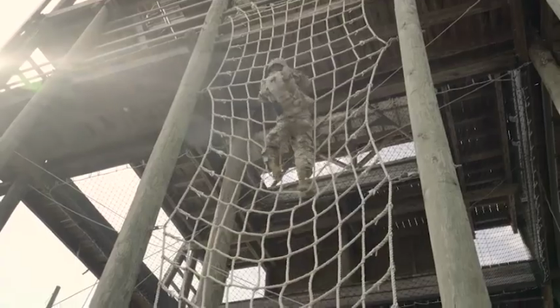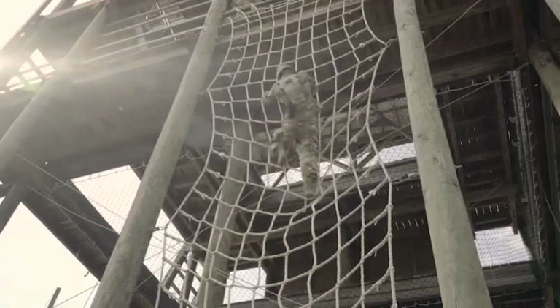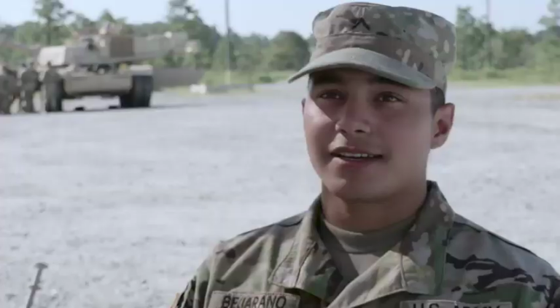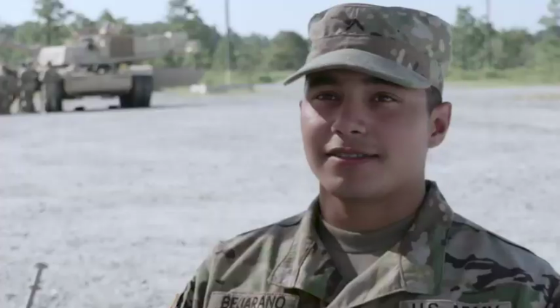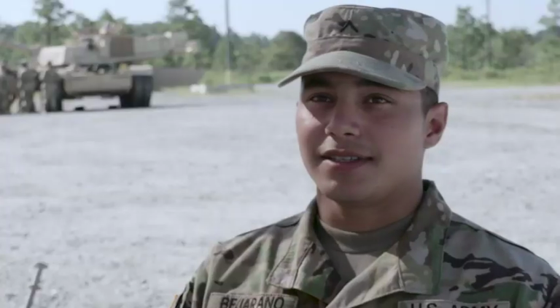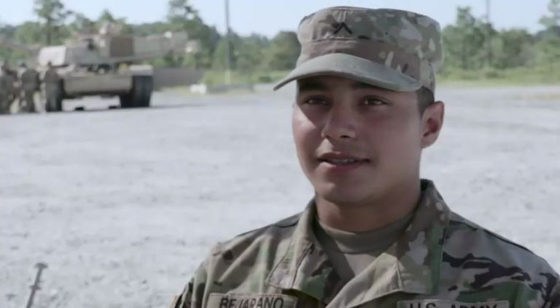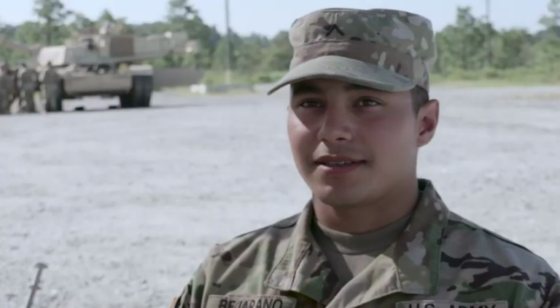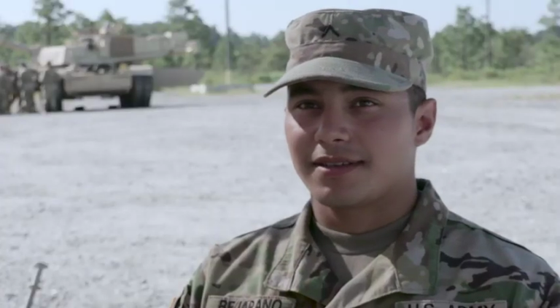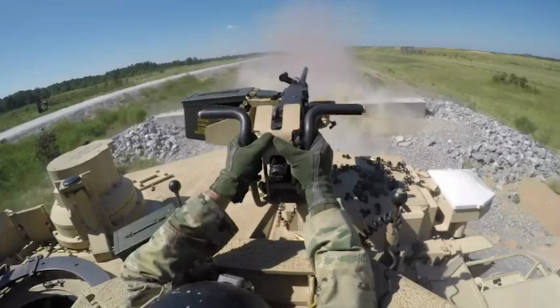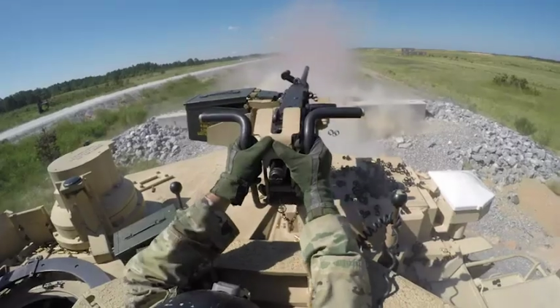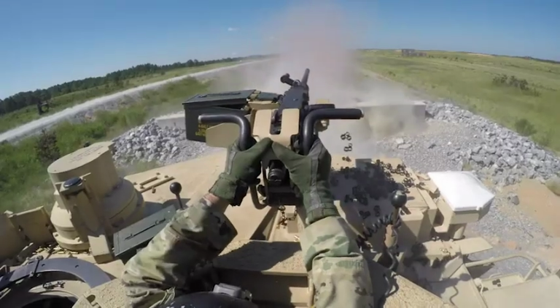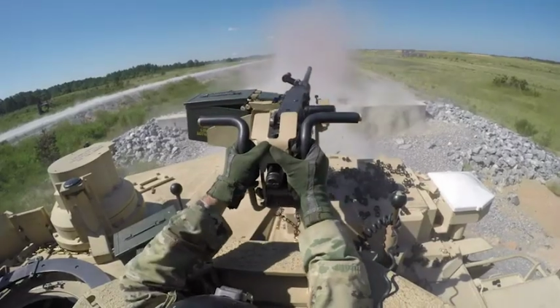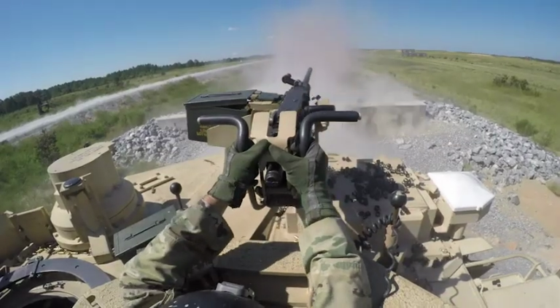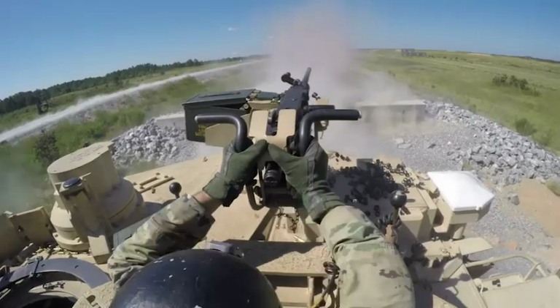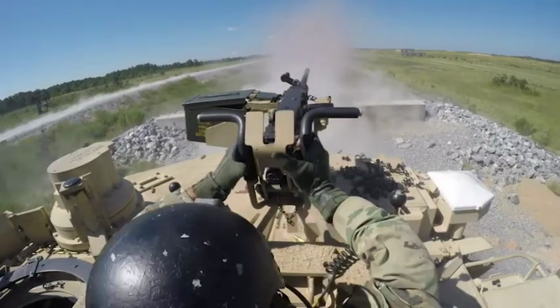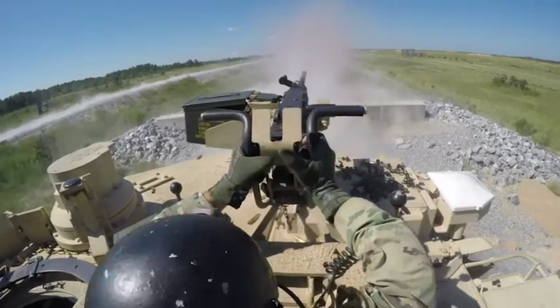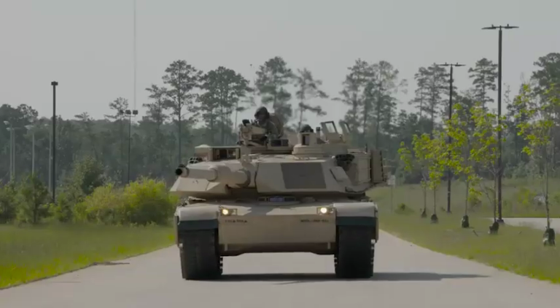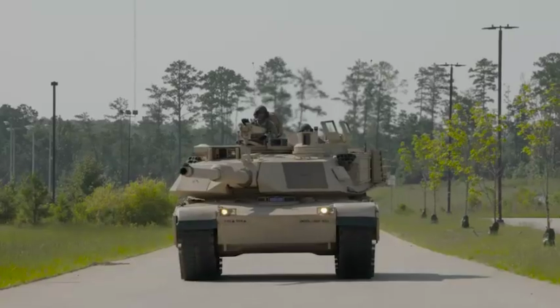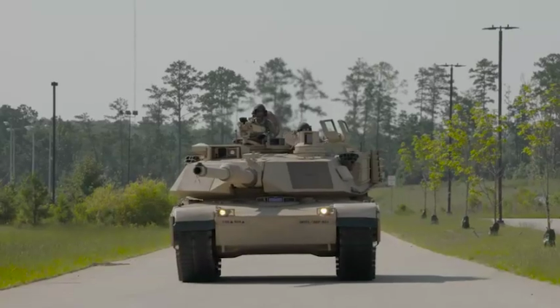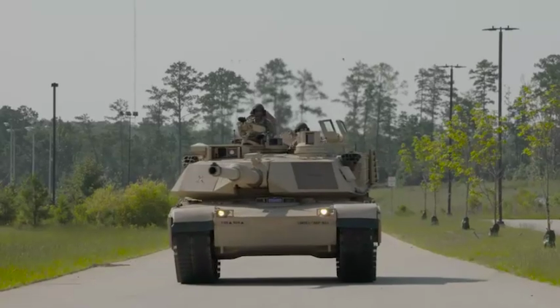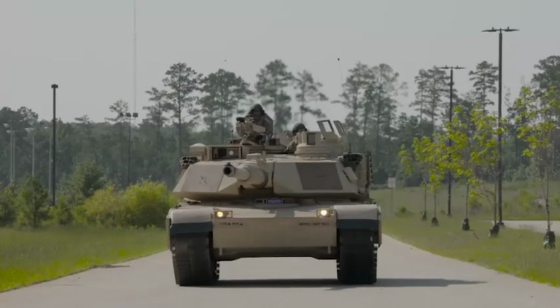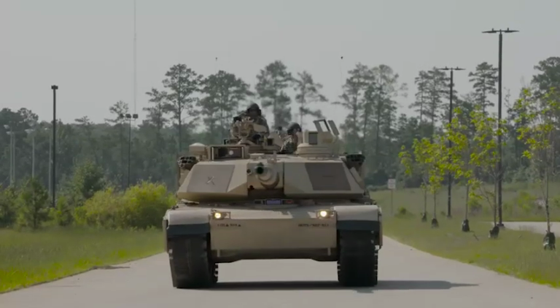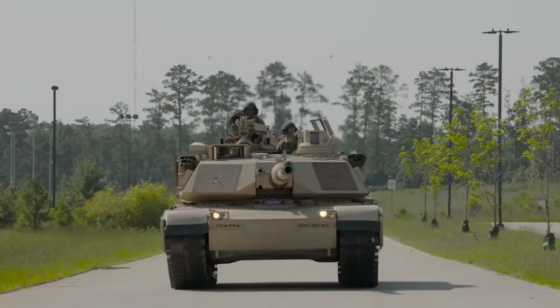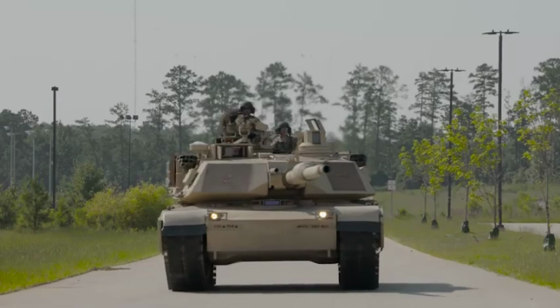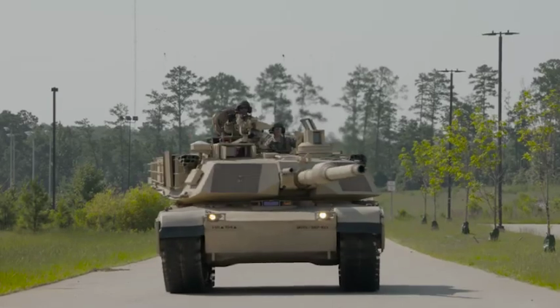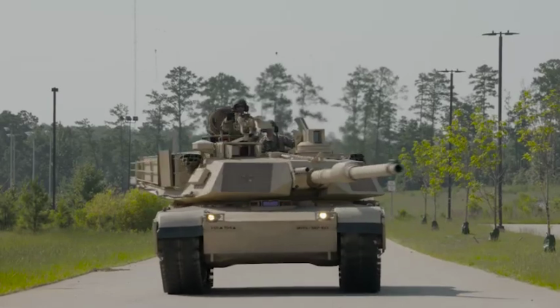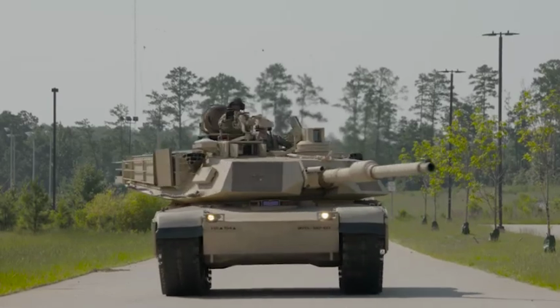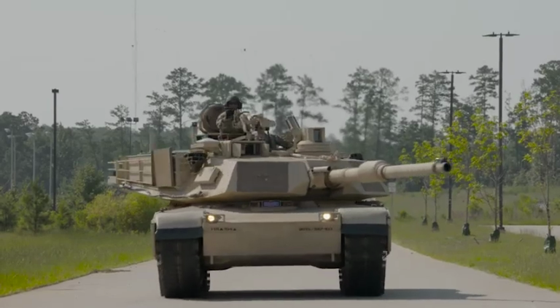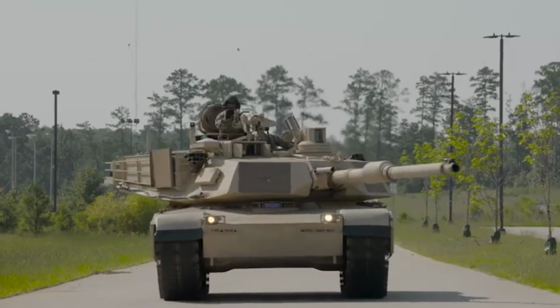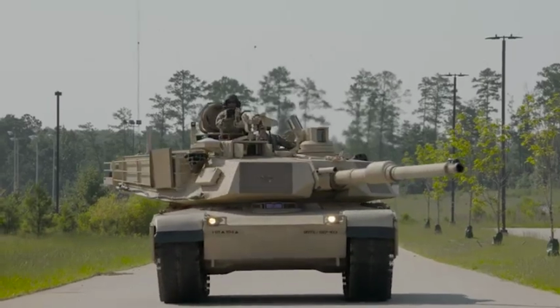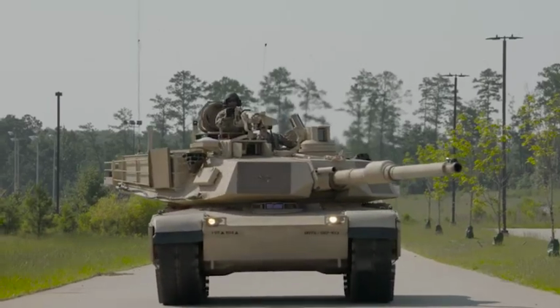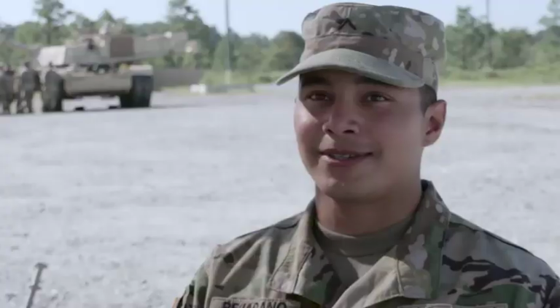Being a tanker is amazing. That amount of power is crazy — especially driving 72 tons of pure steel down the road.